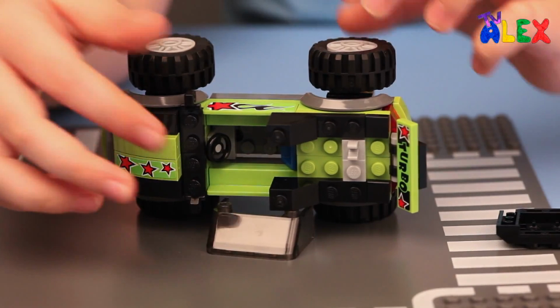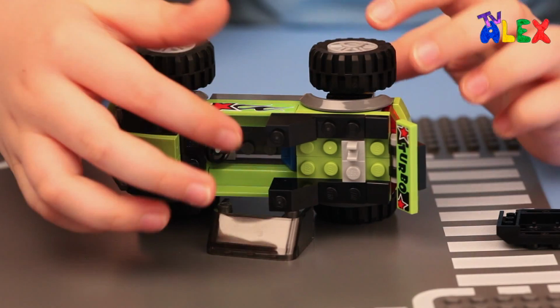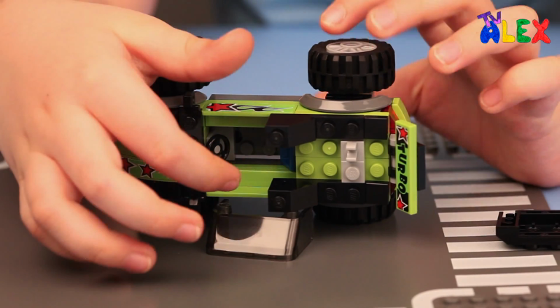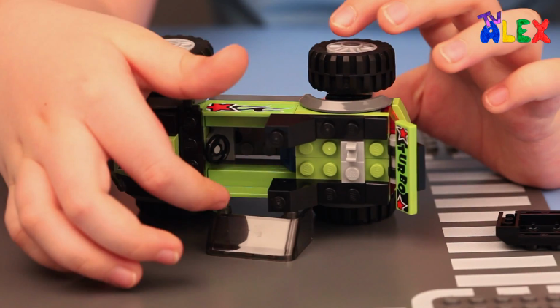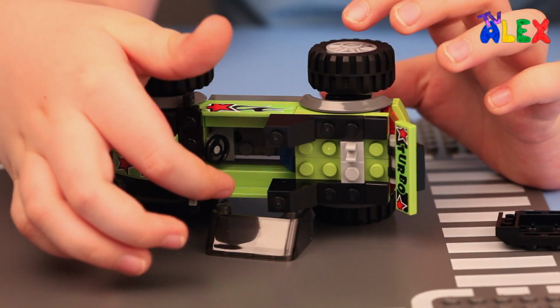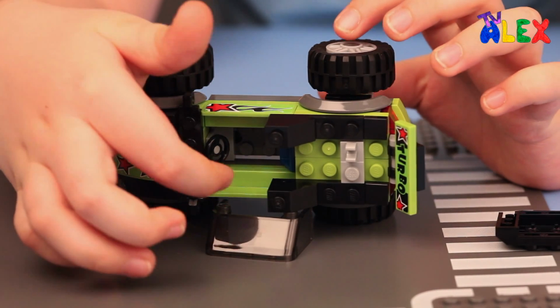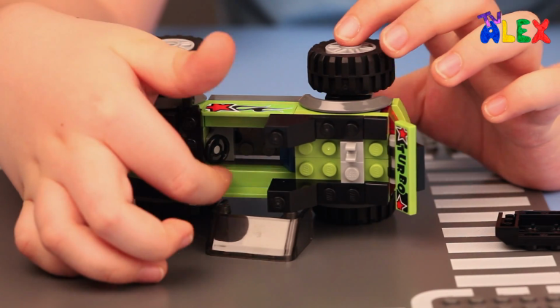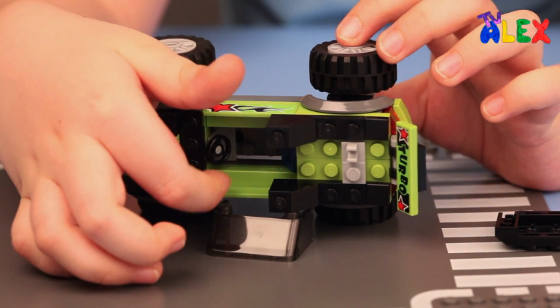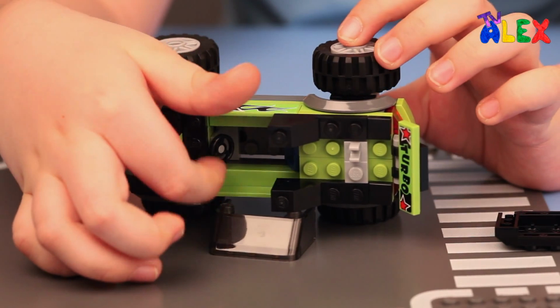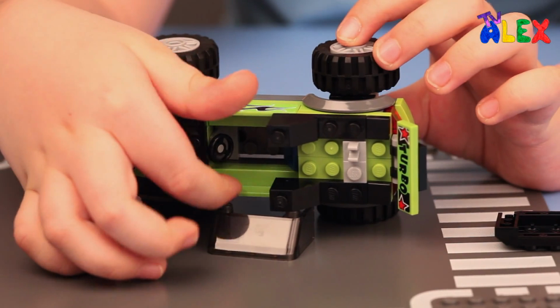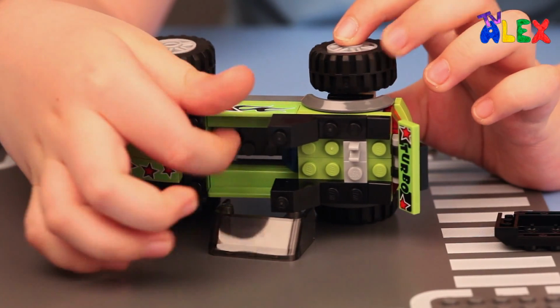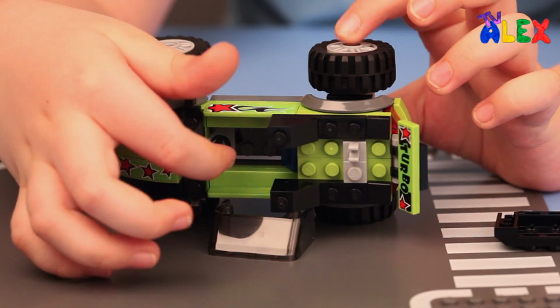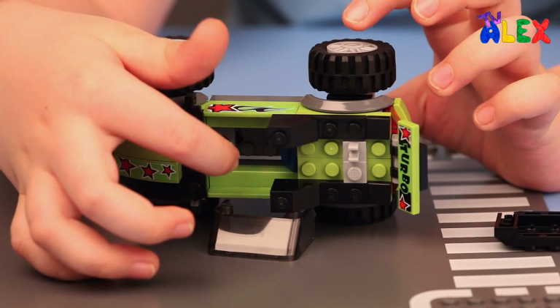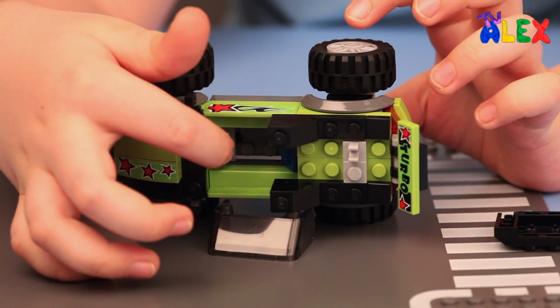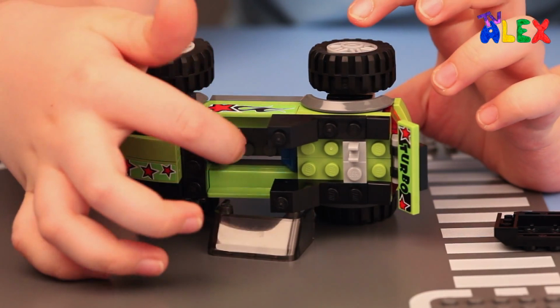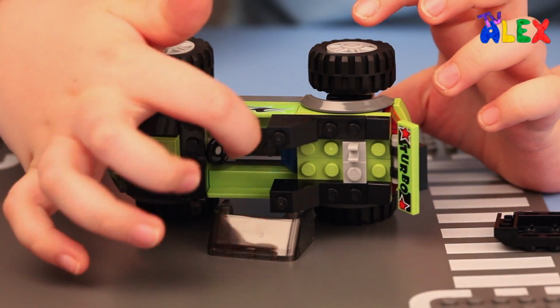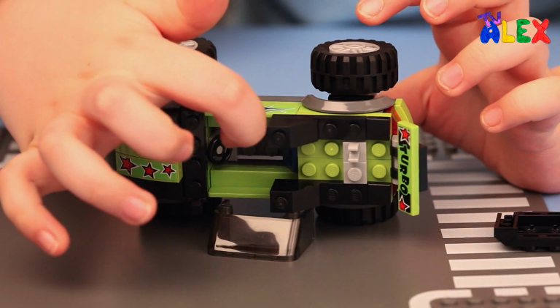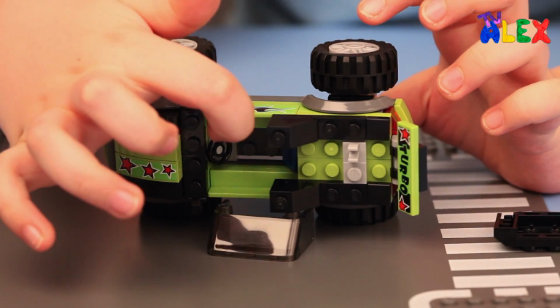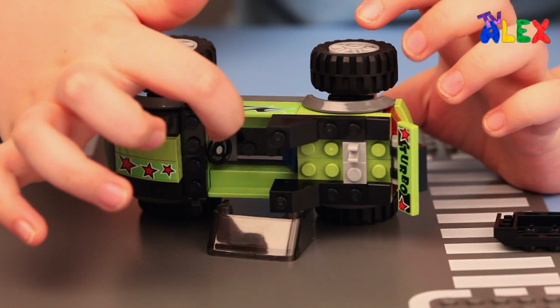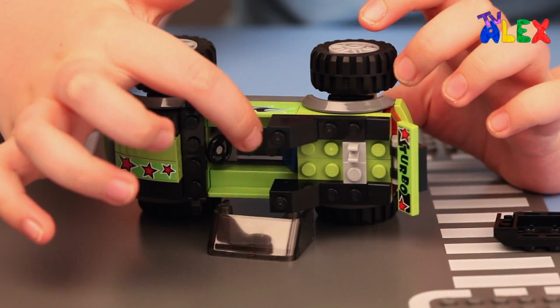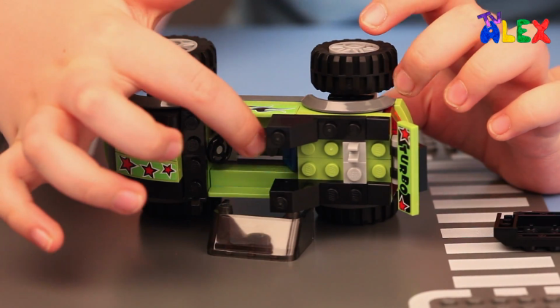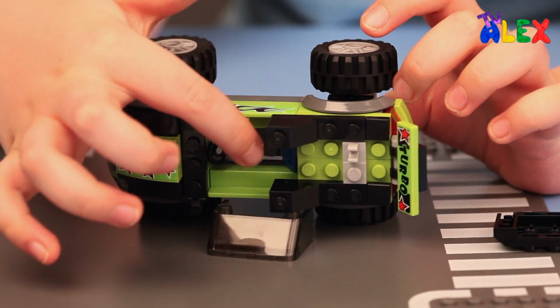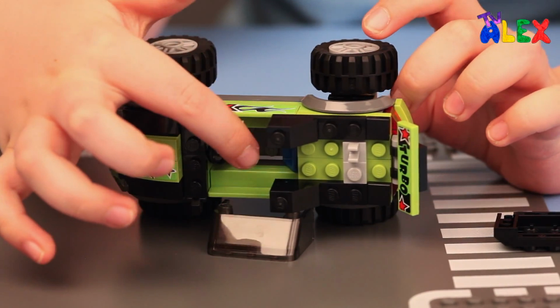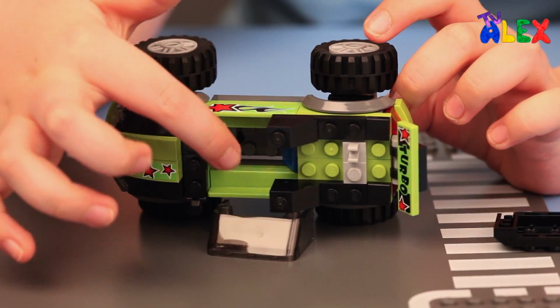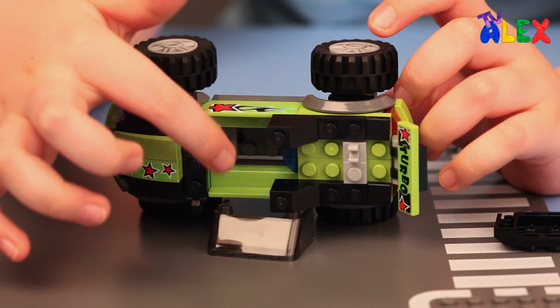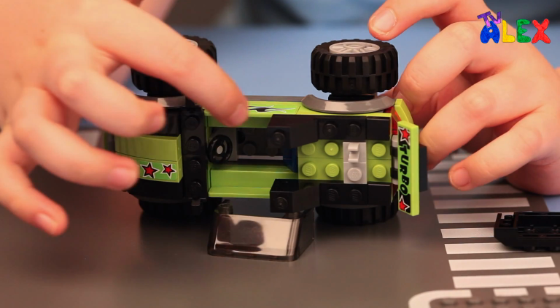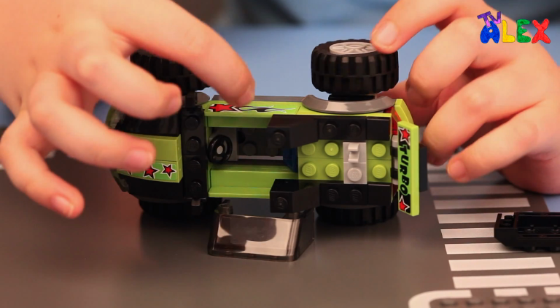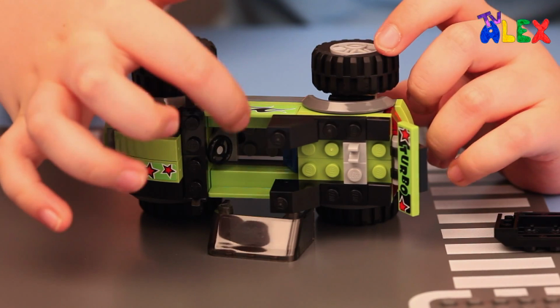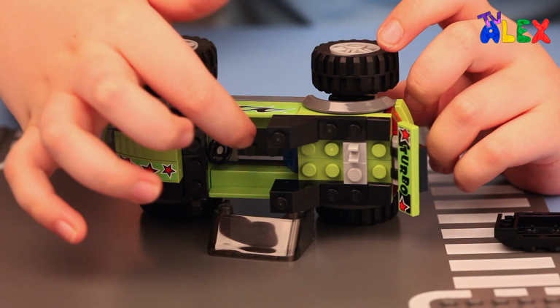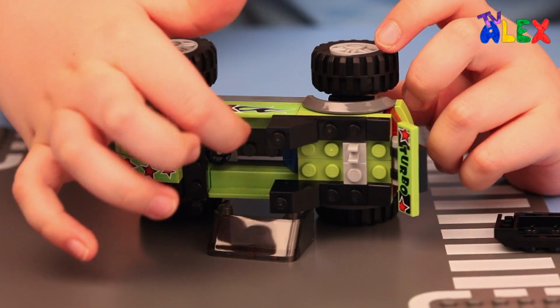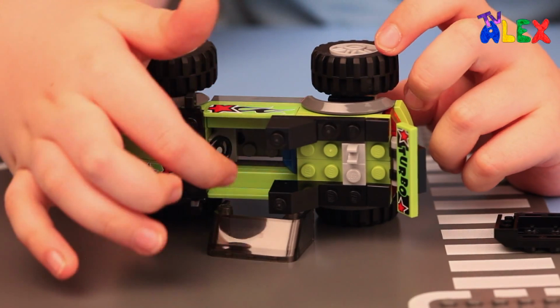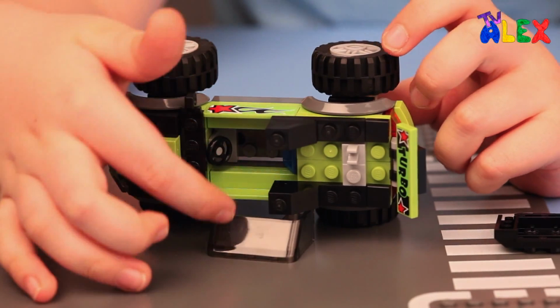This is how the inside looks. Inside there is a steering wheel, a seat, and the doors.